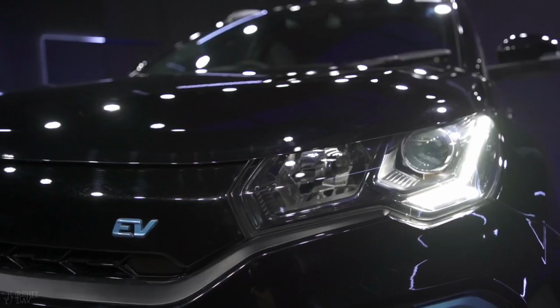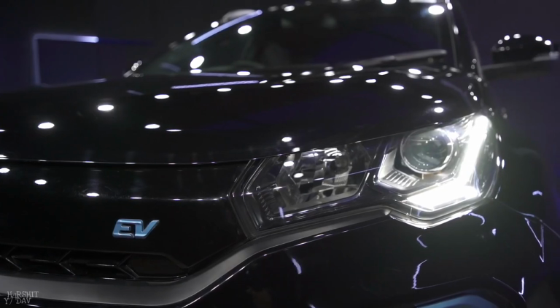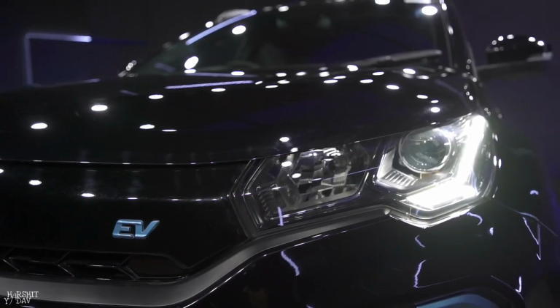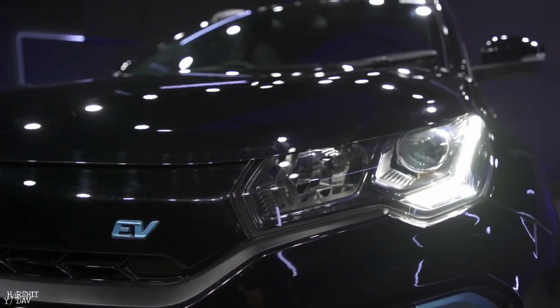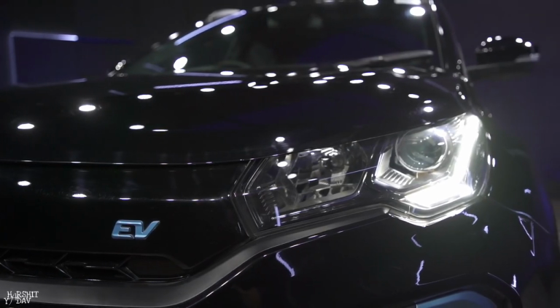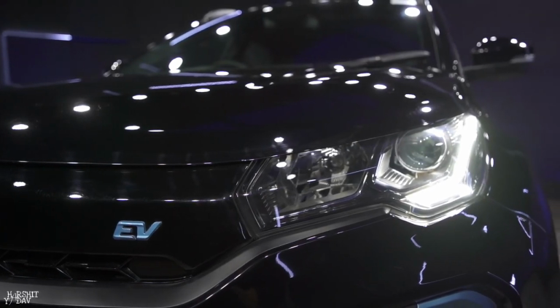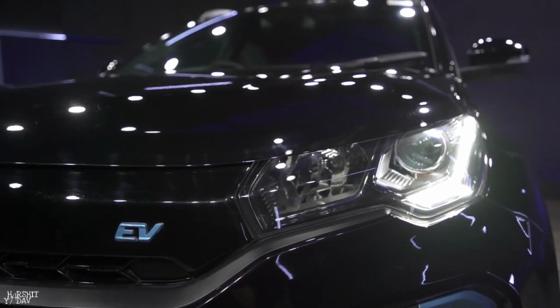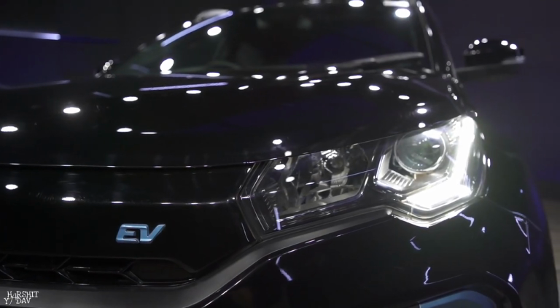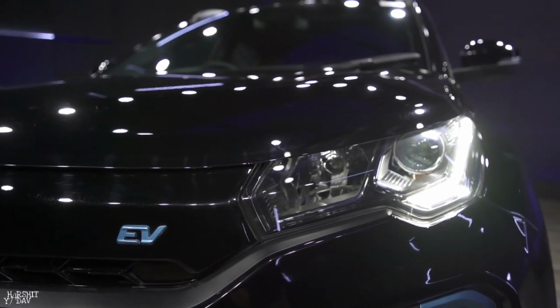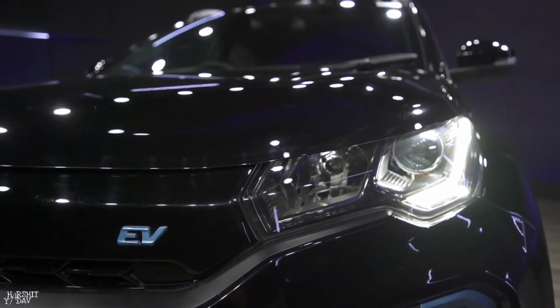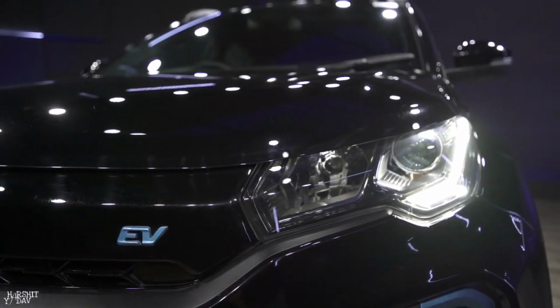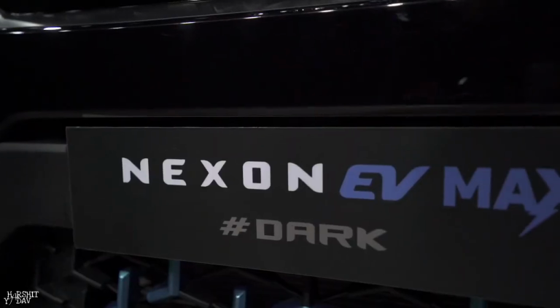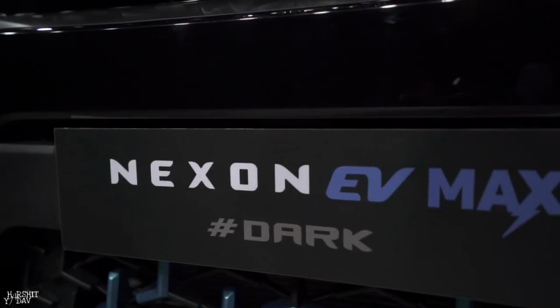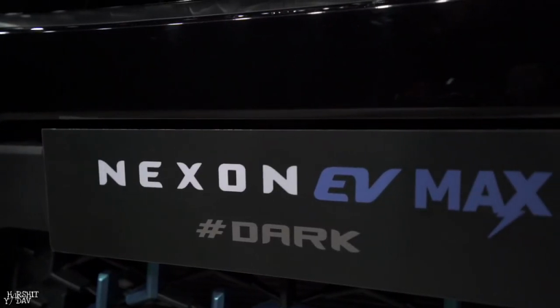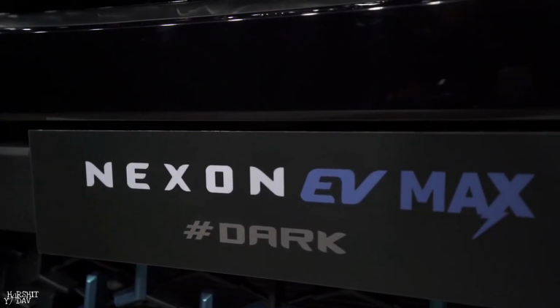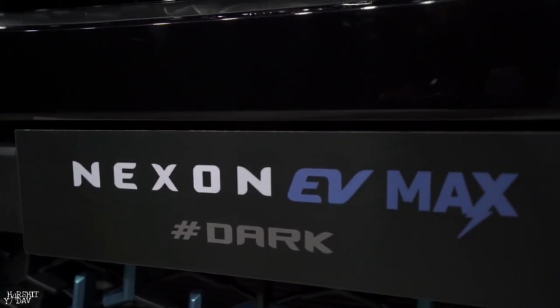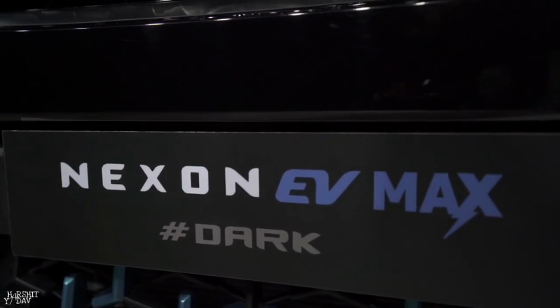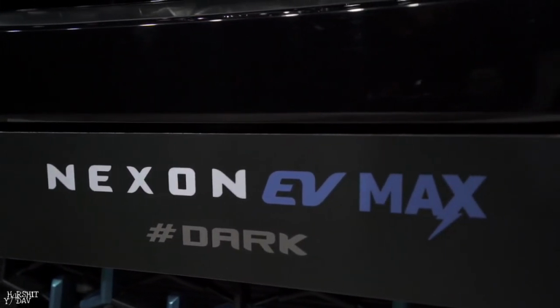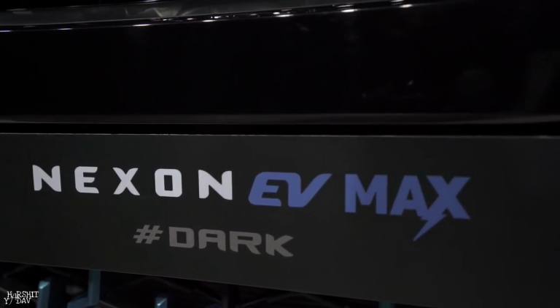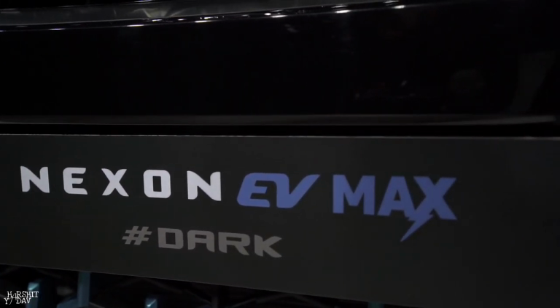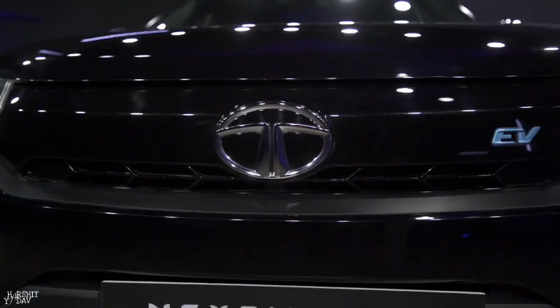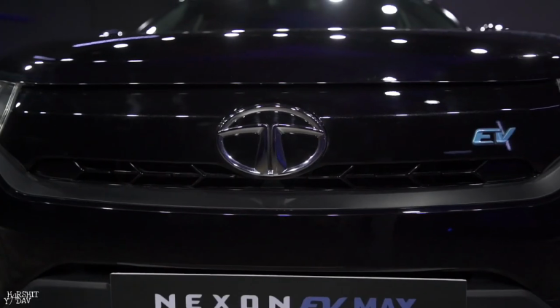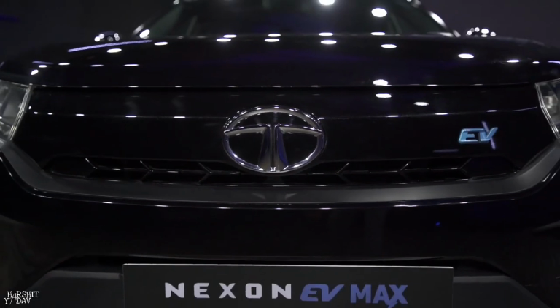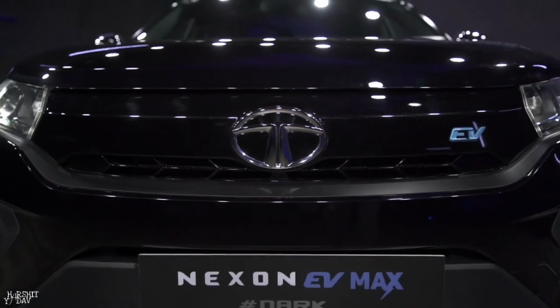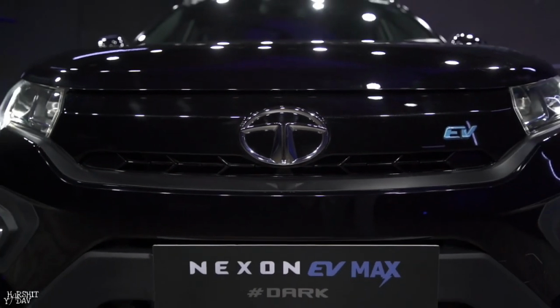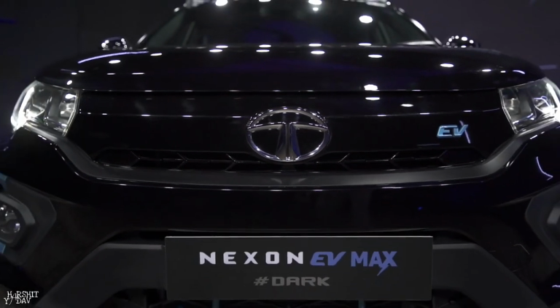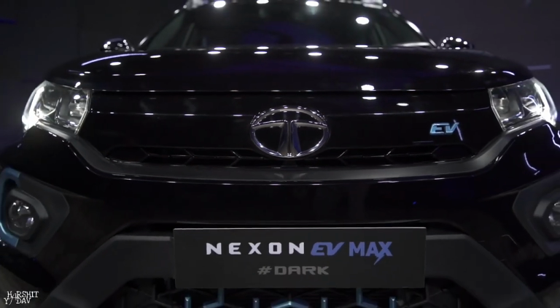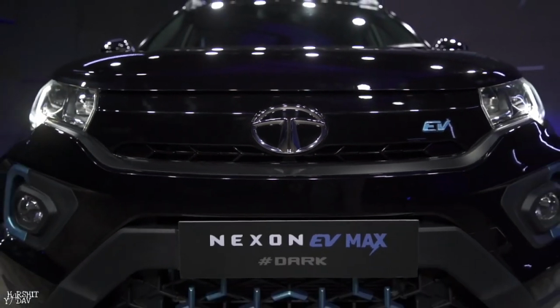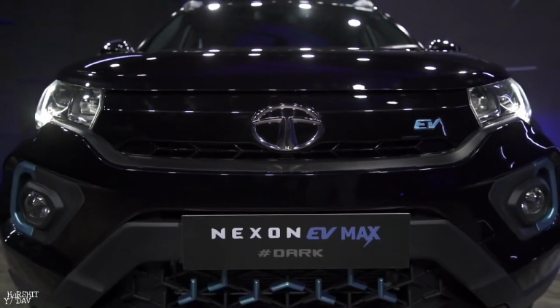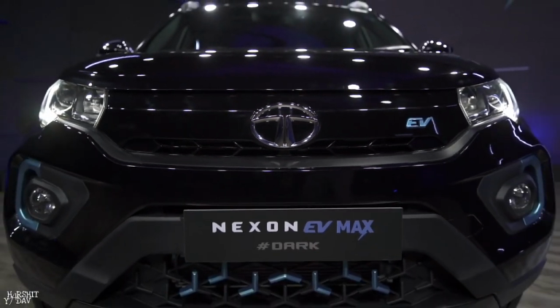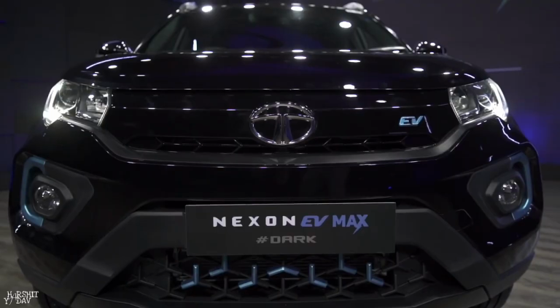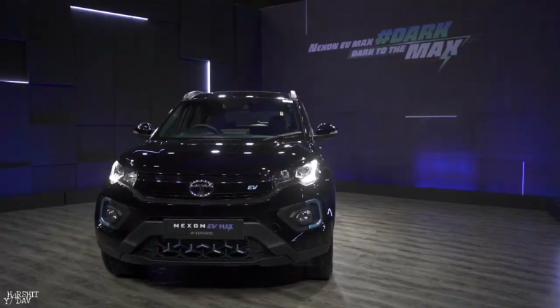Hey guys, welcome to this video. So let's talk about the Action EV Max Dark Edition.